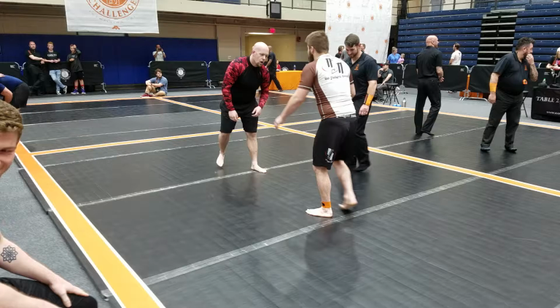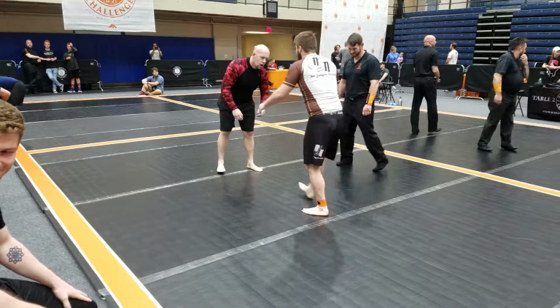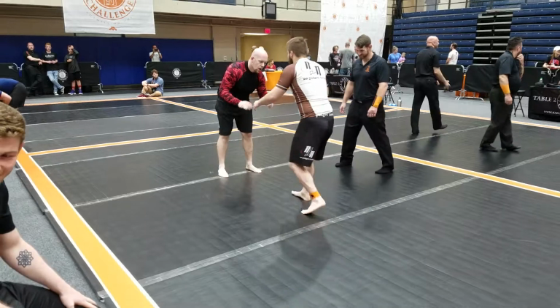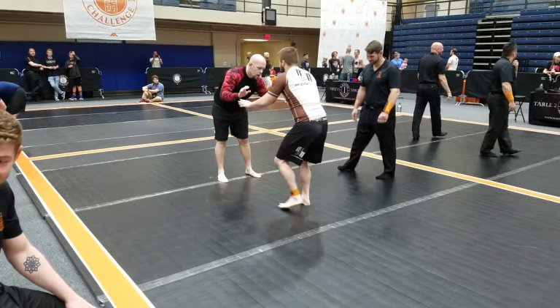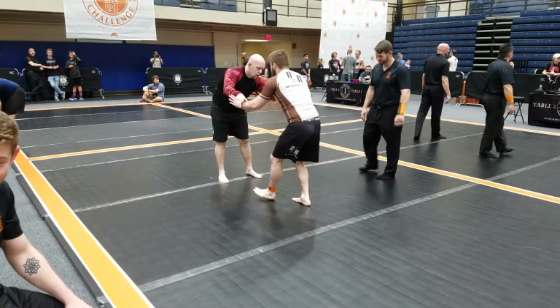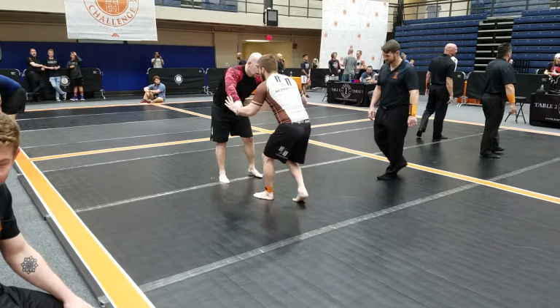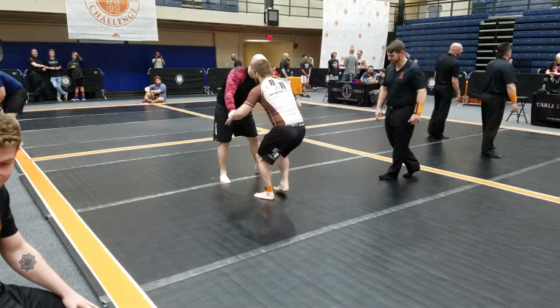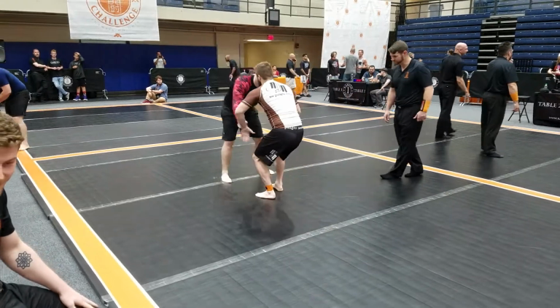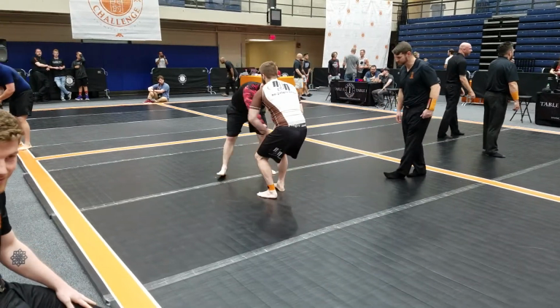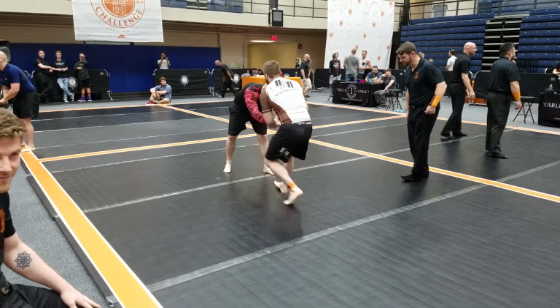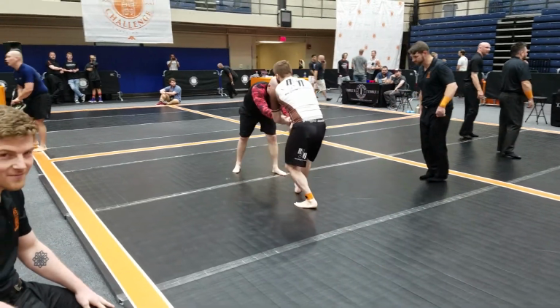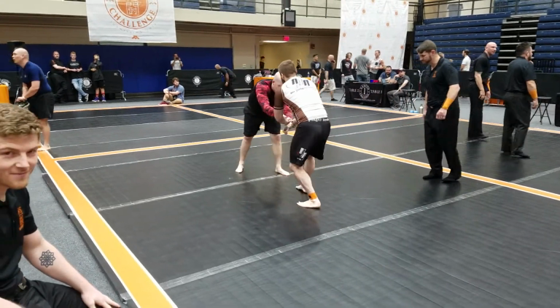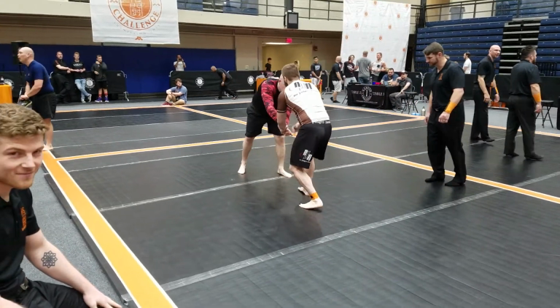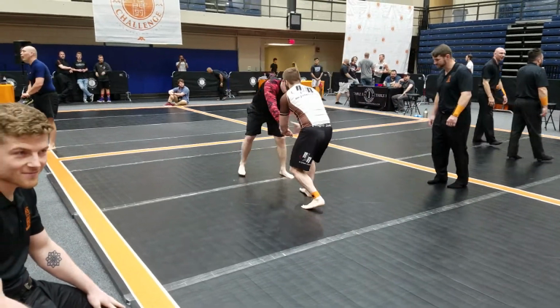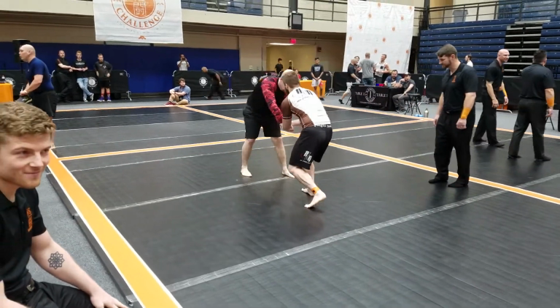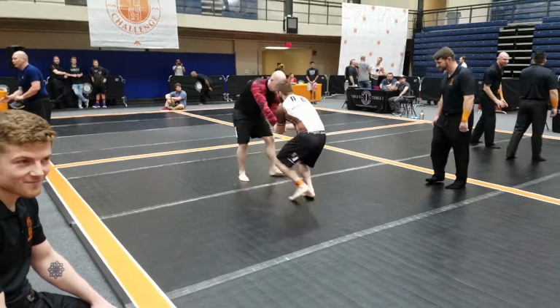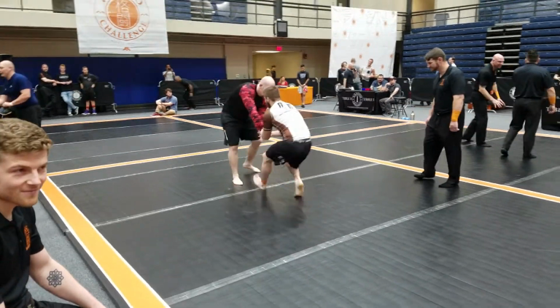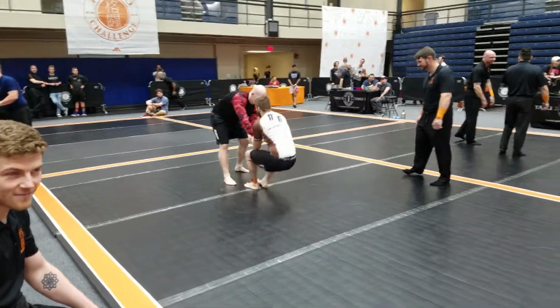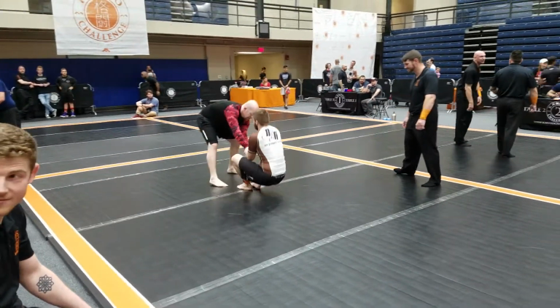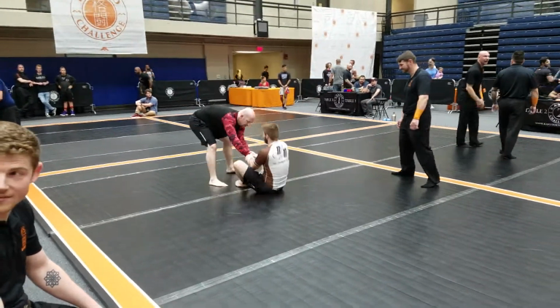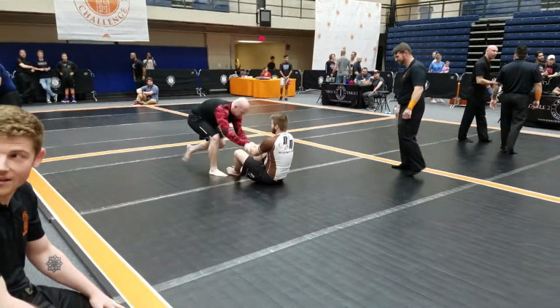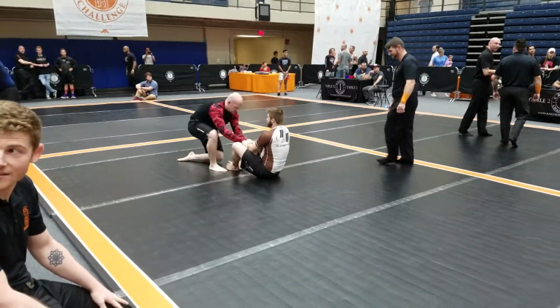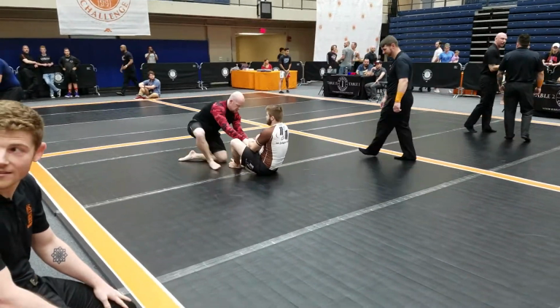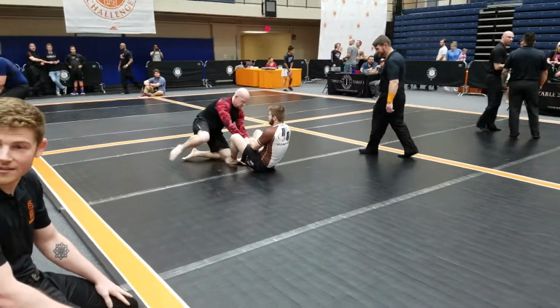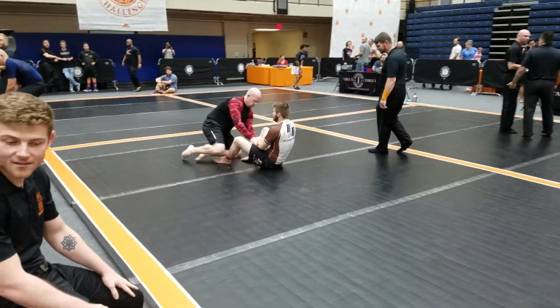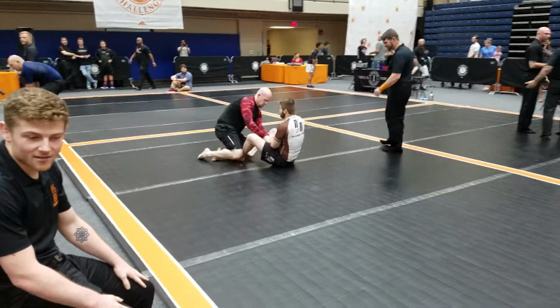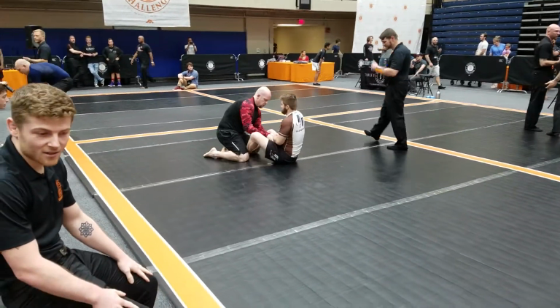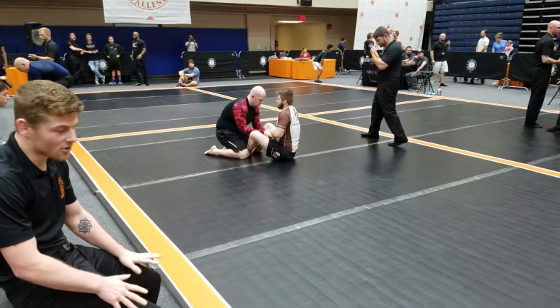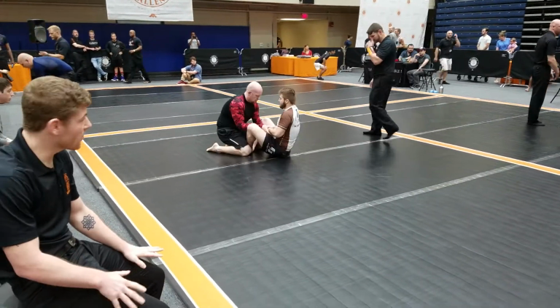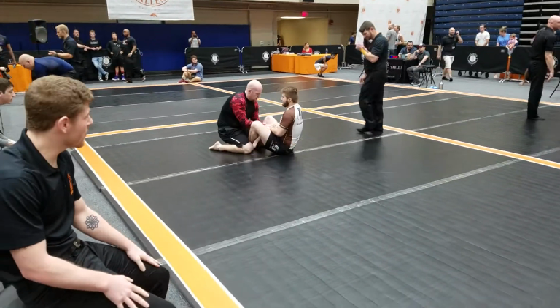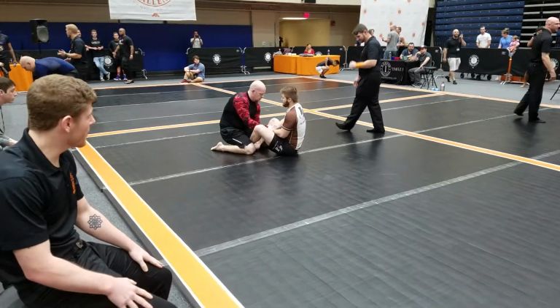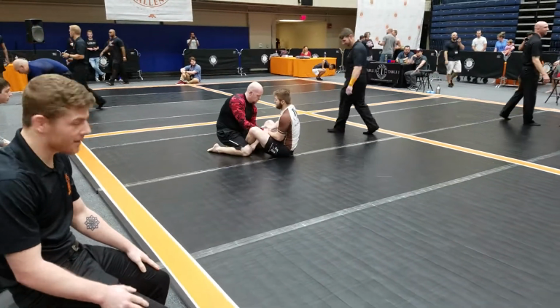It ain't sweat. It's freedom. It's all over our body.